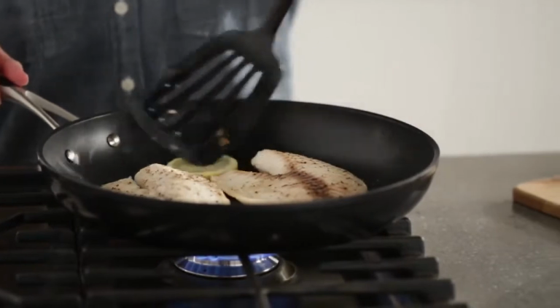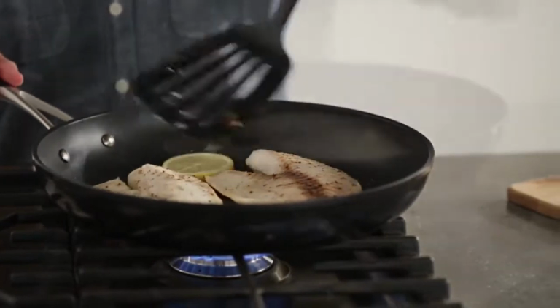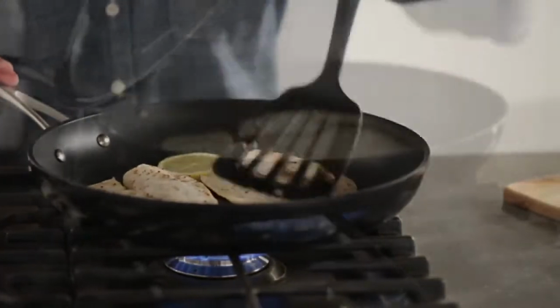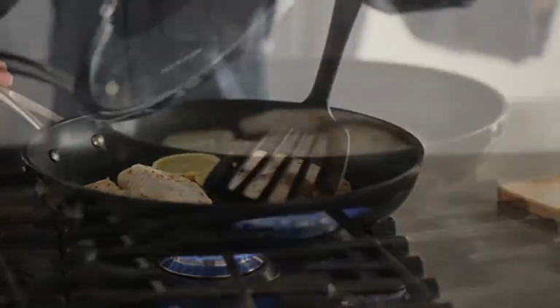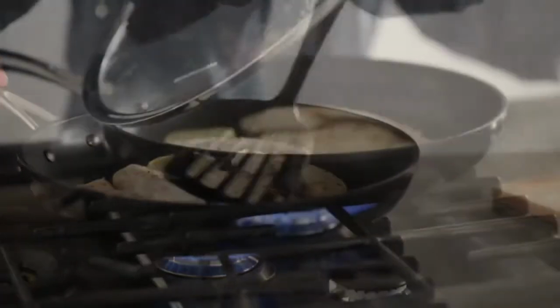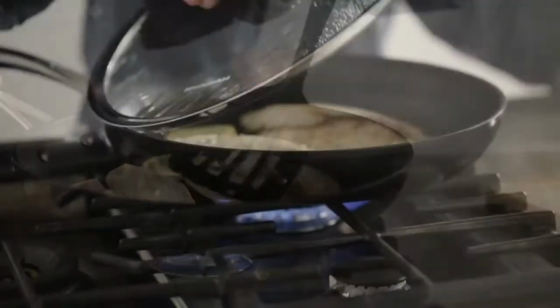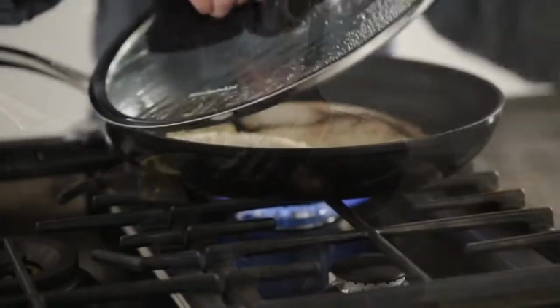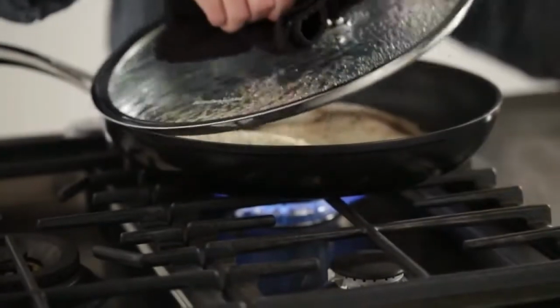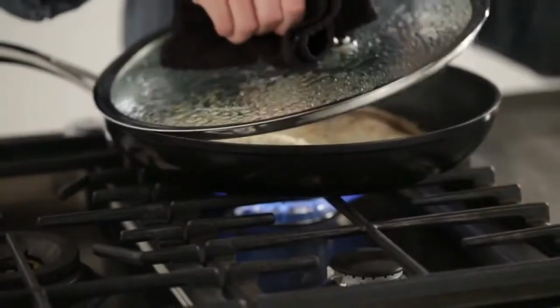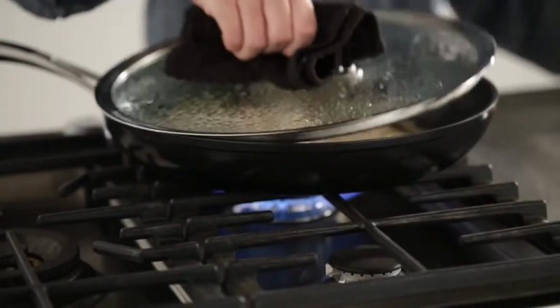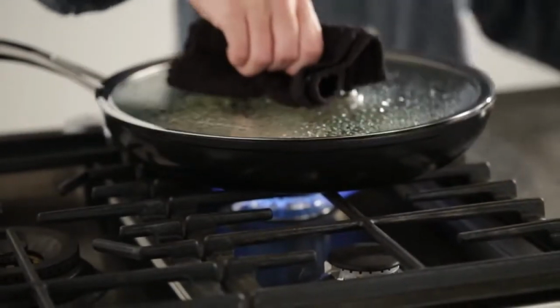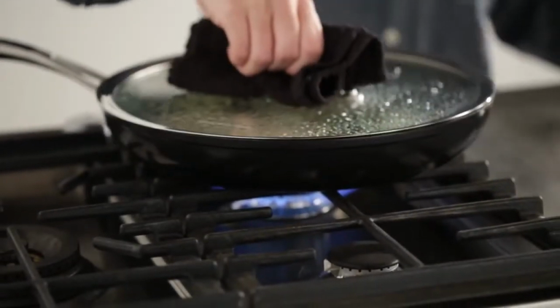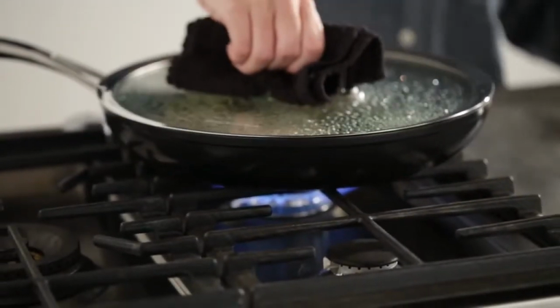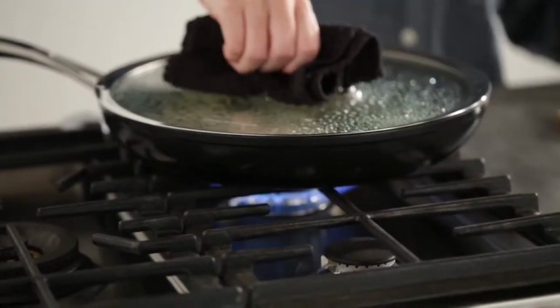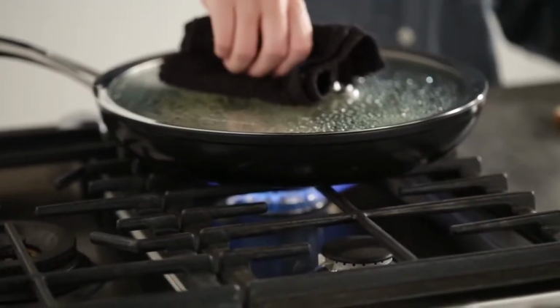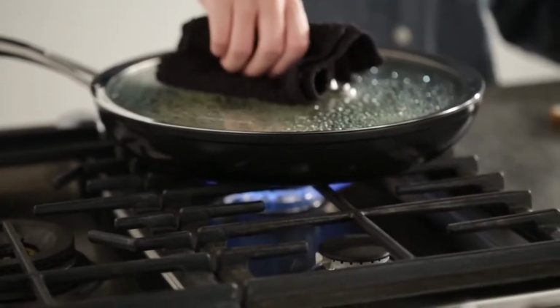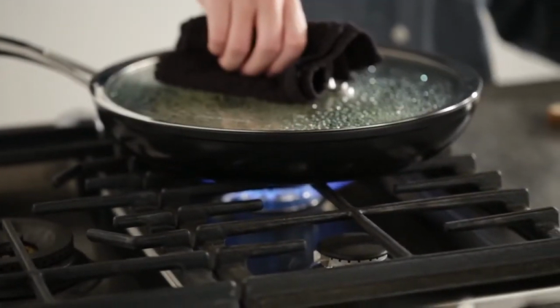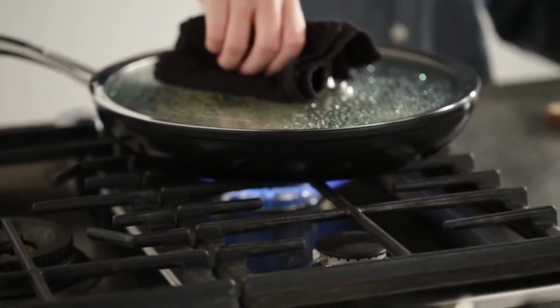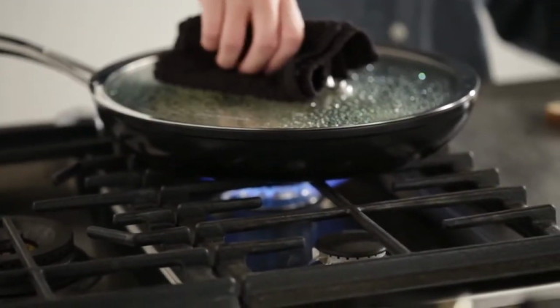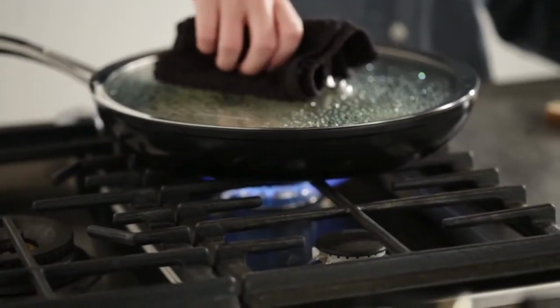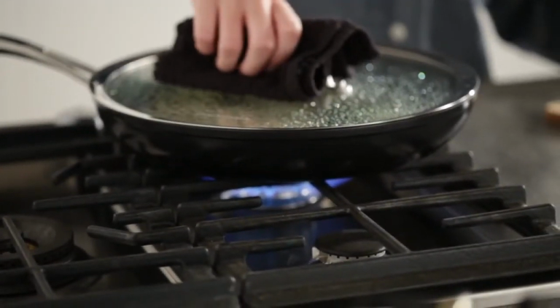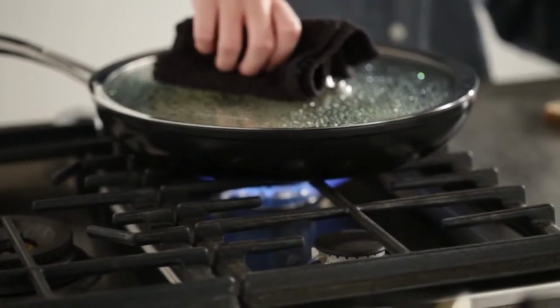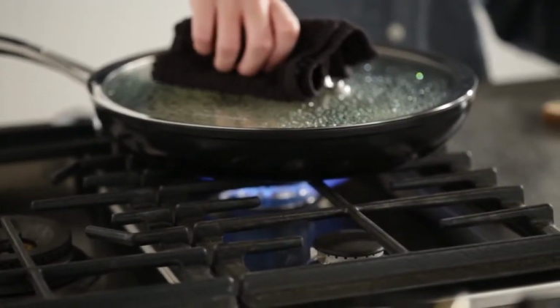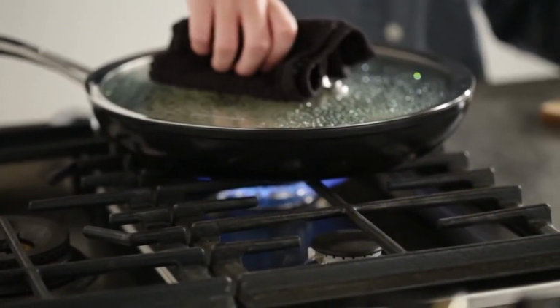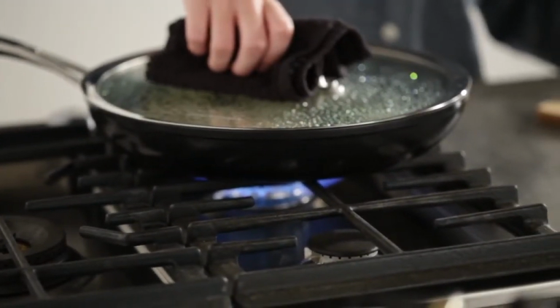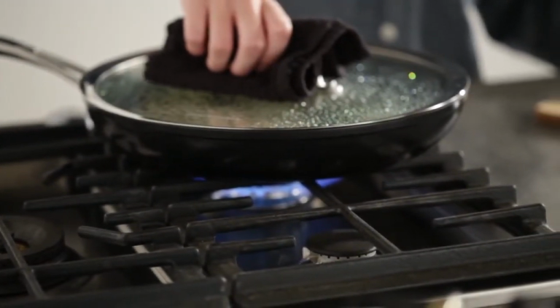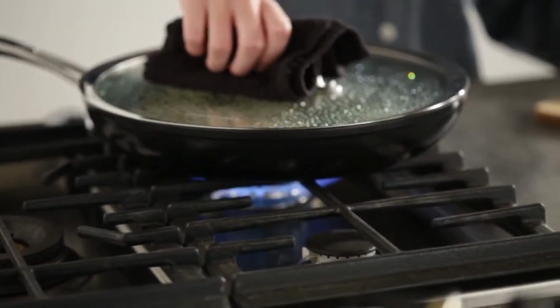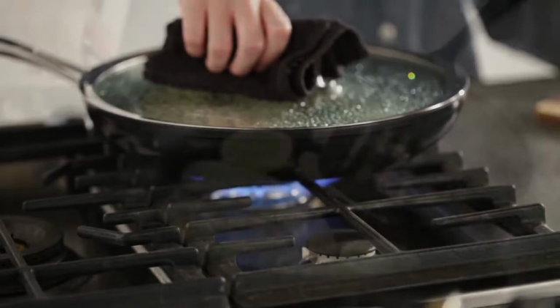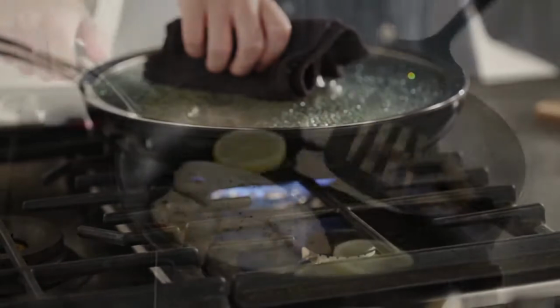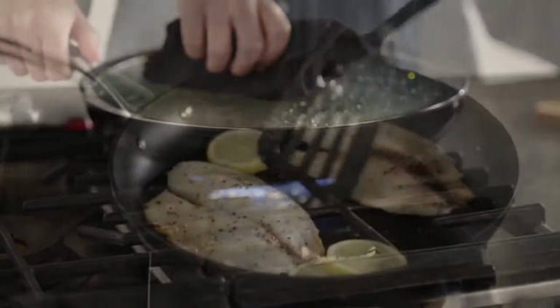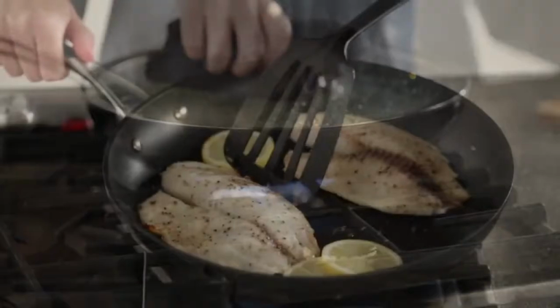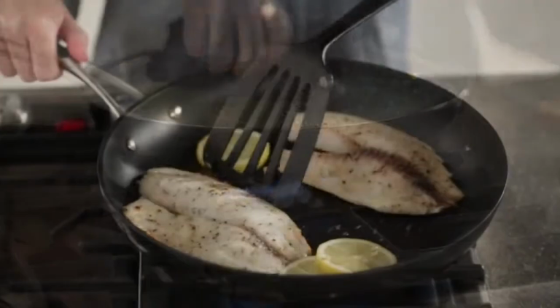Using the tempered lid, seal in the moisture. The glass allows you to monitor cooking at a glance.